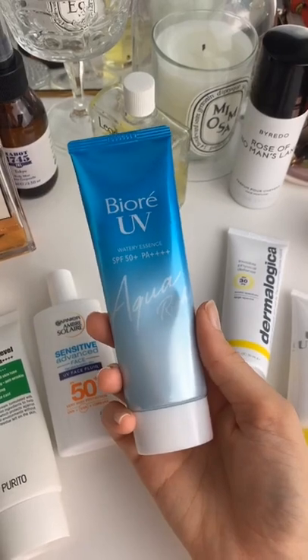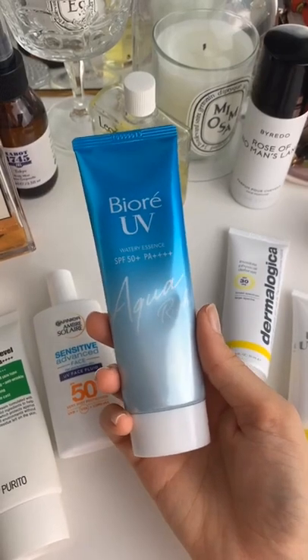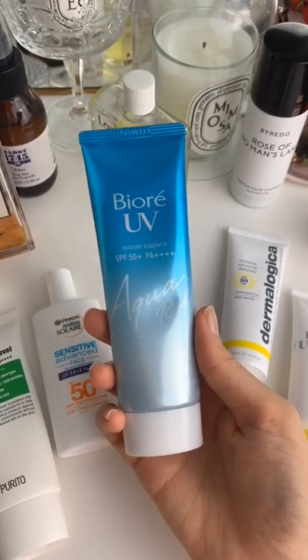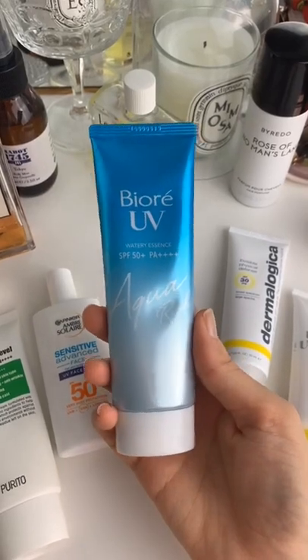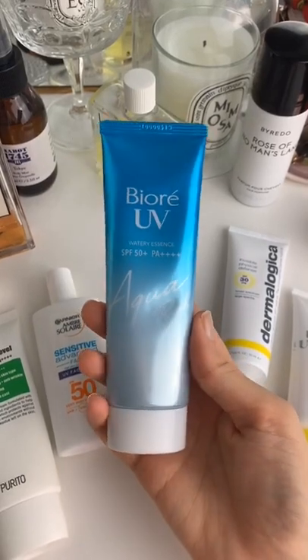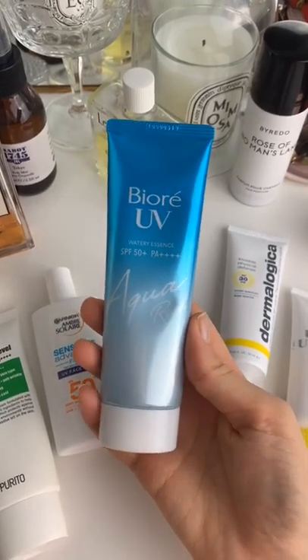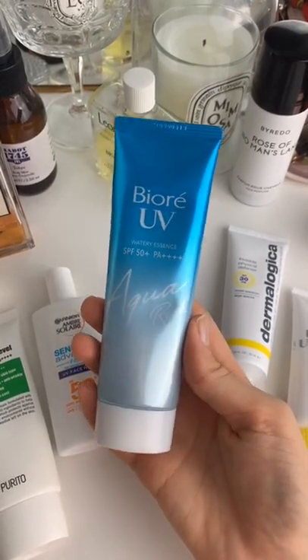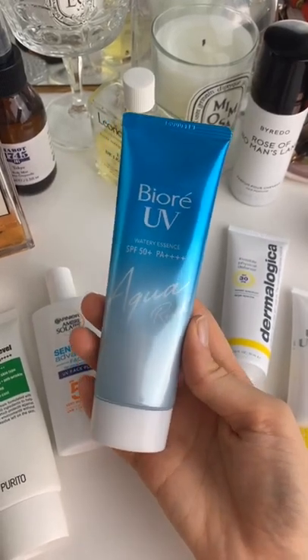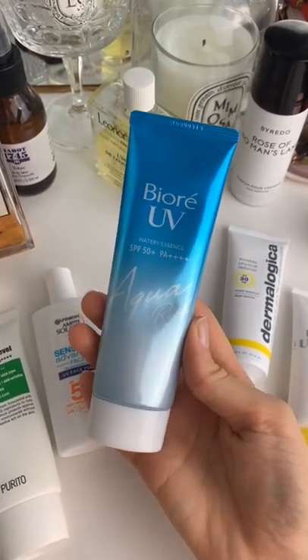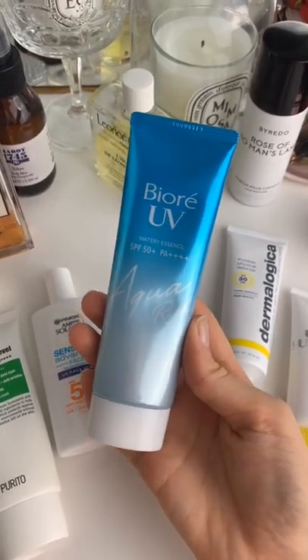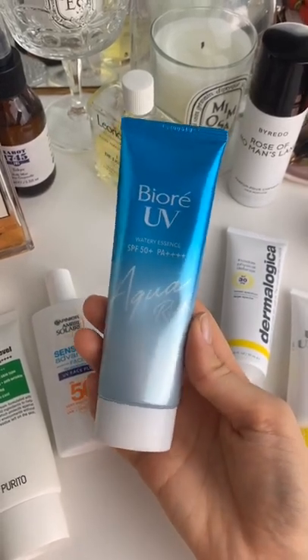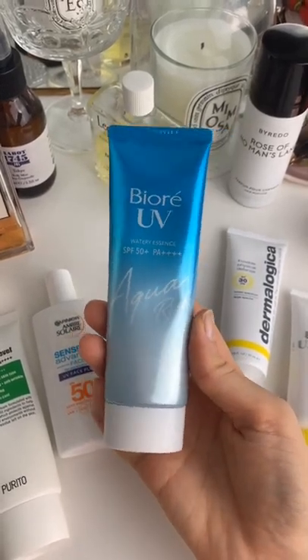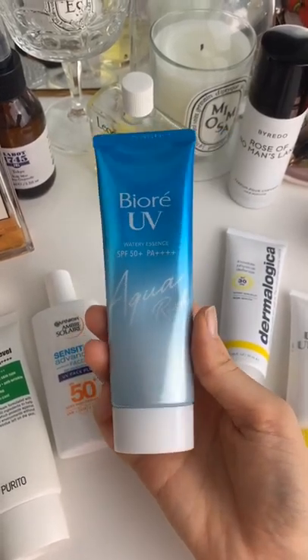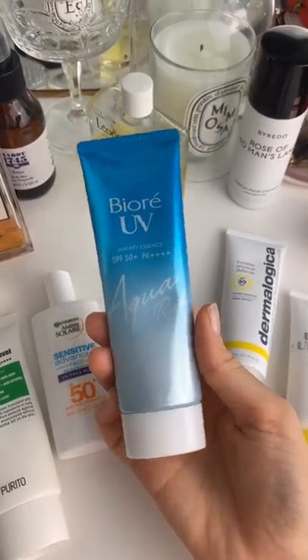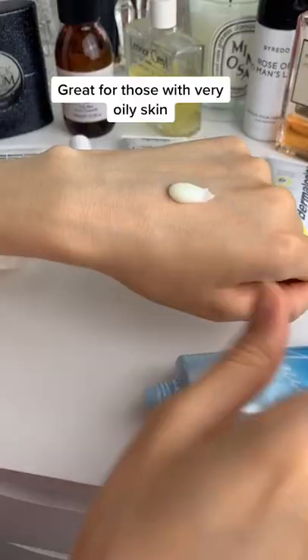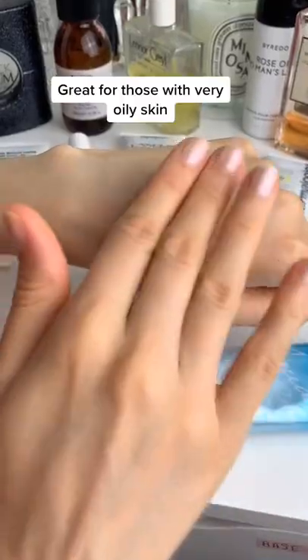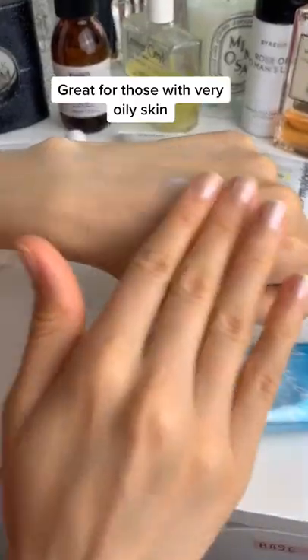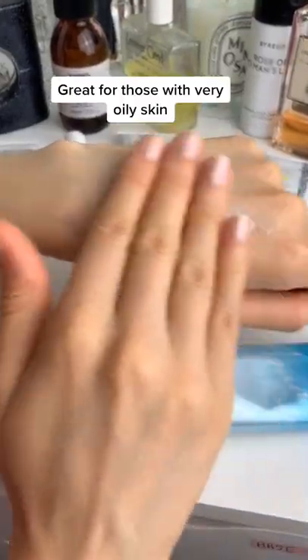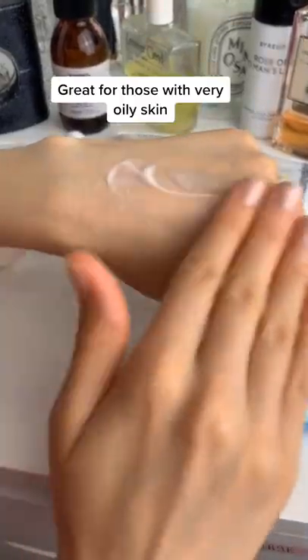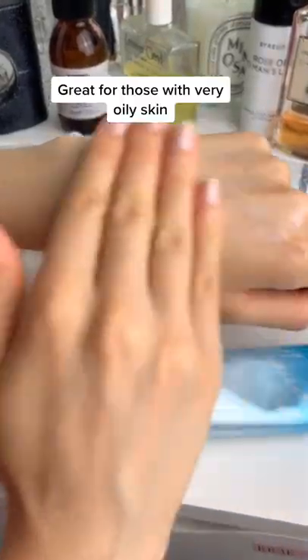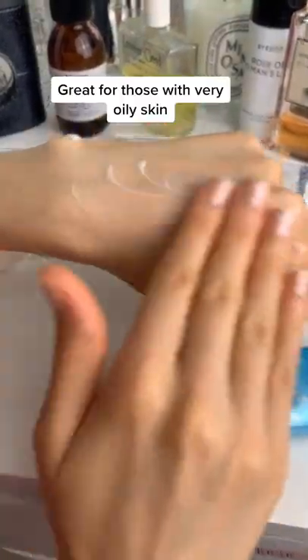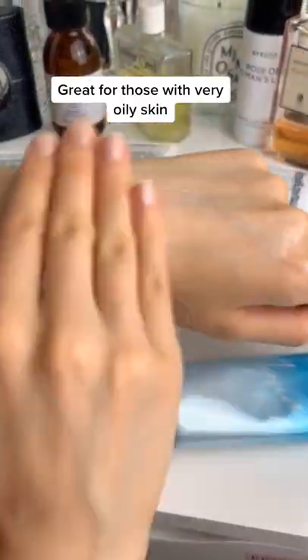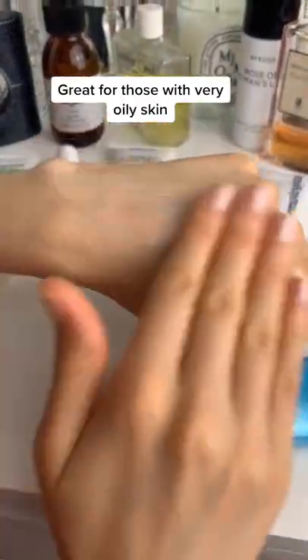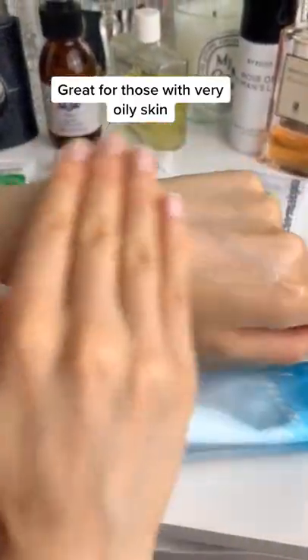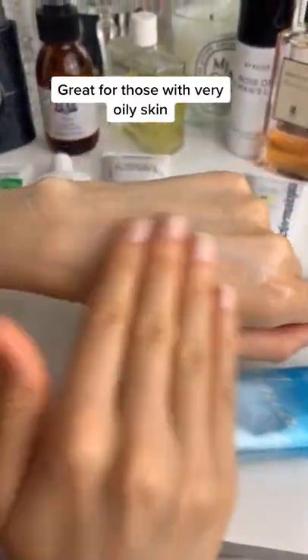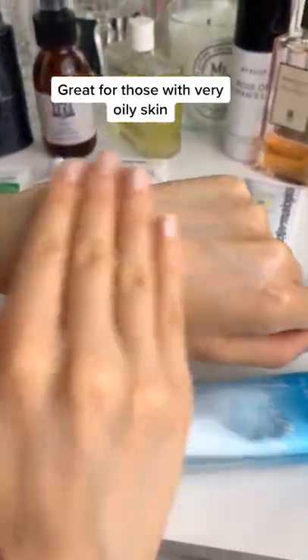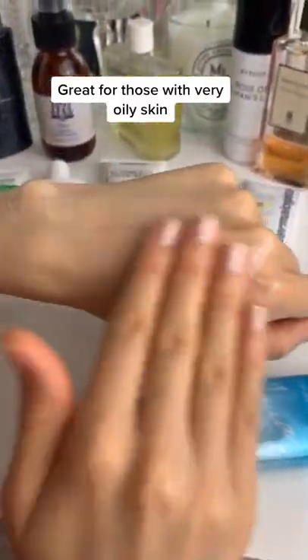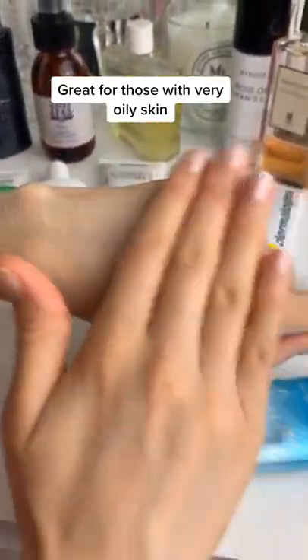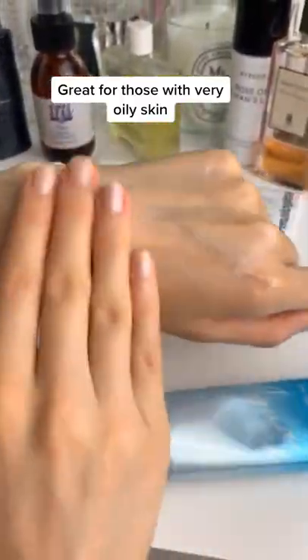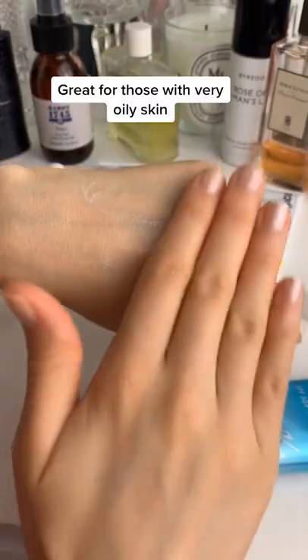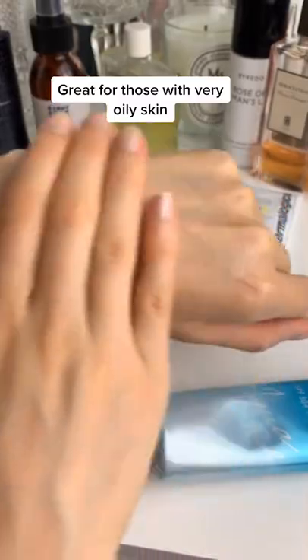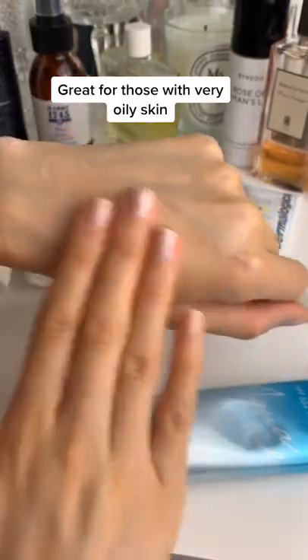This is my favourite for oily skin. It does have high alcohol content but it's really invisible and blends really well.